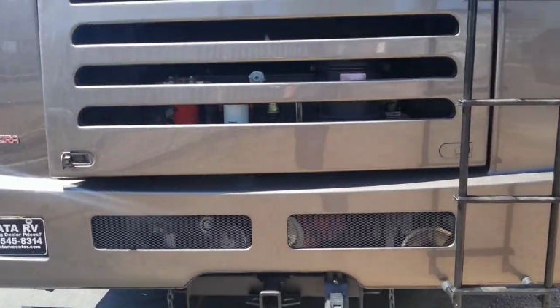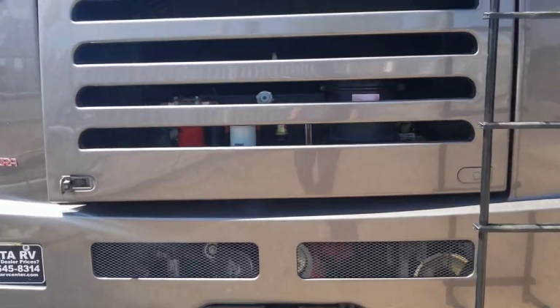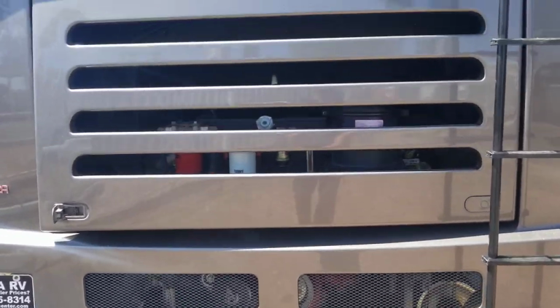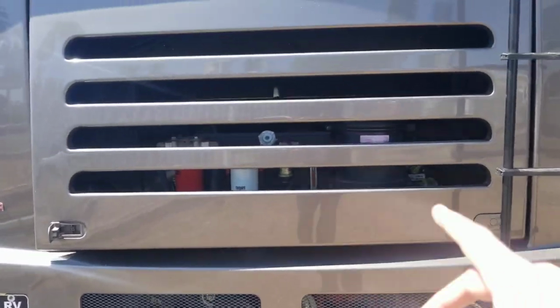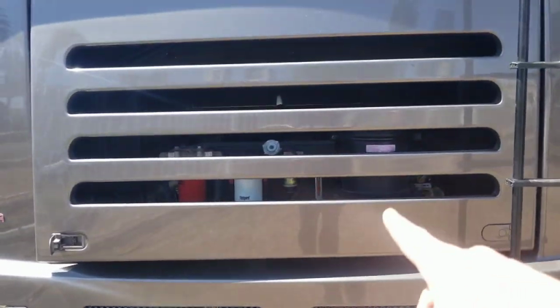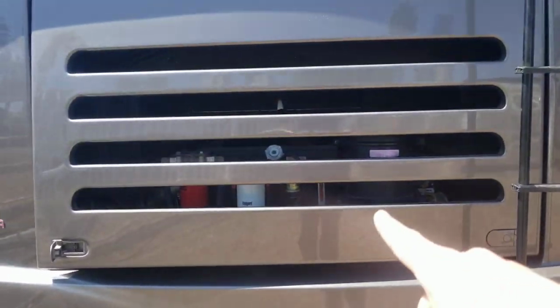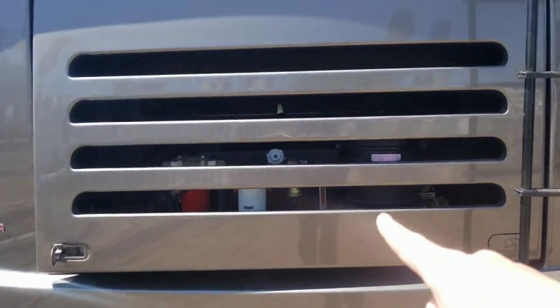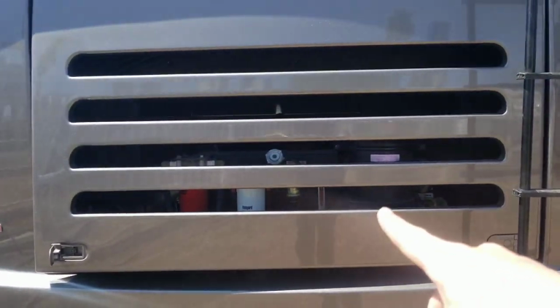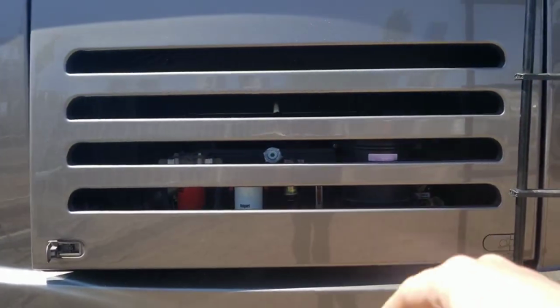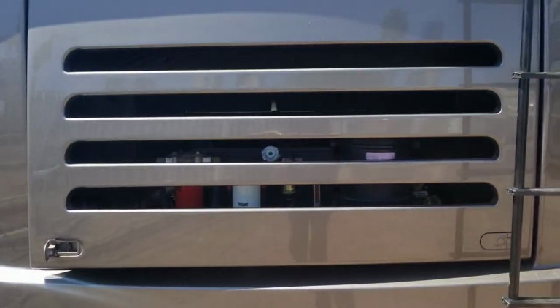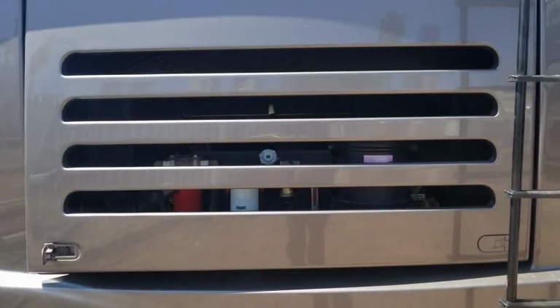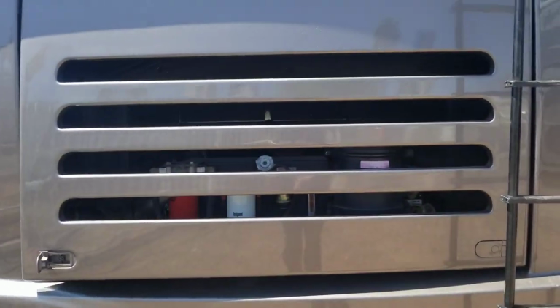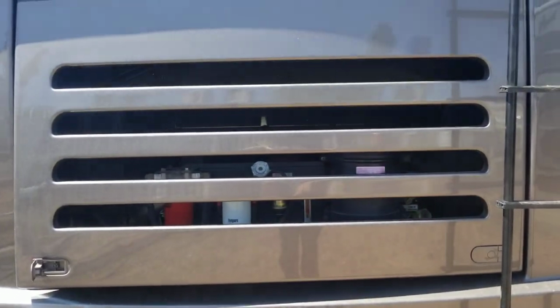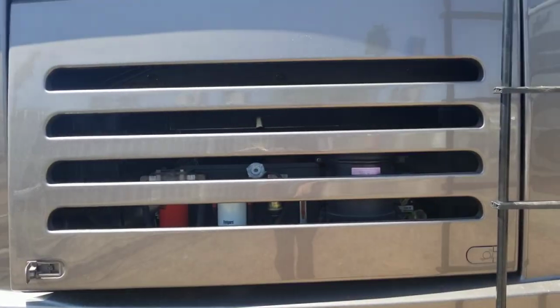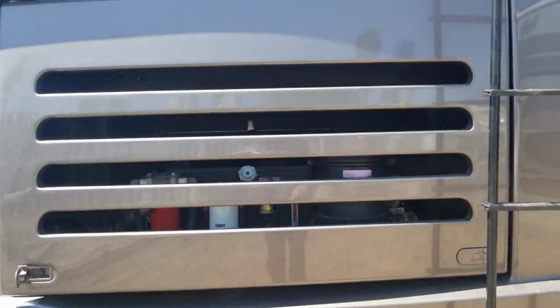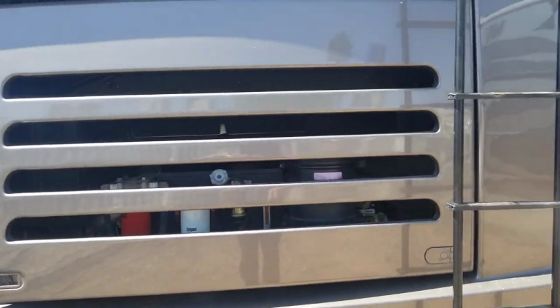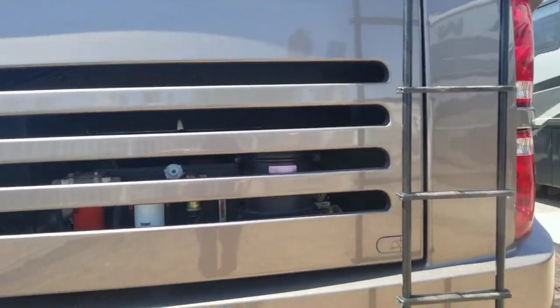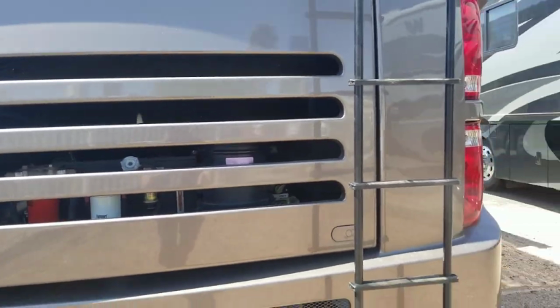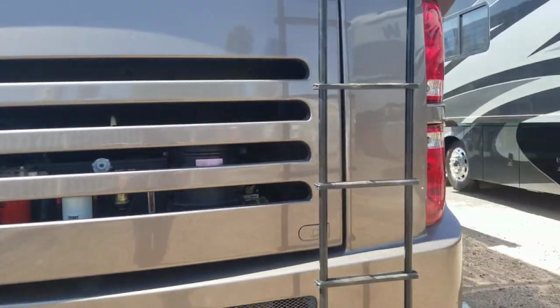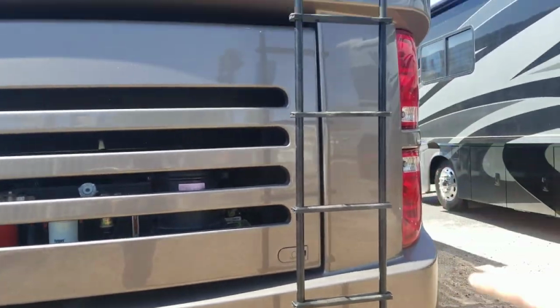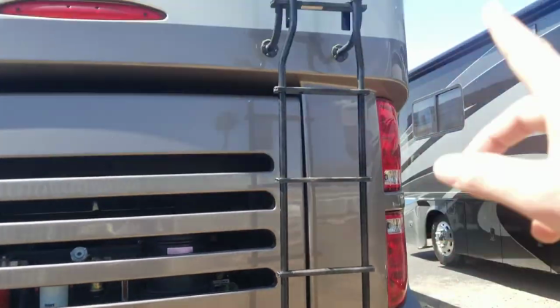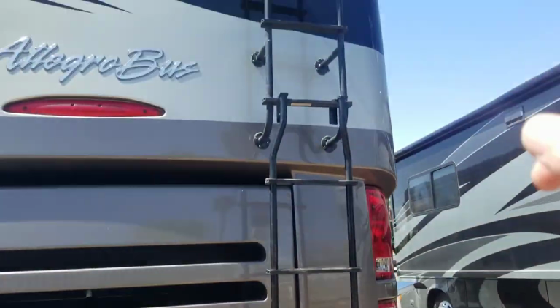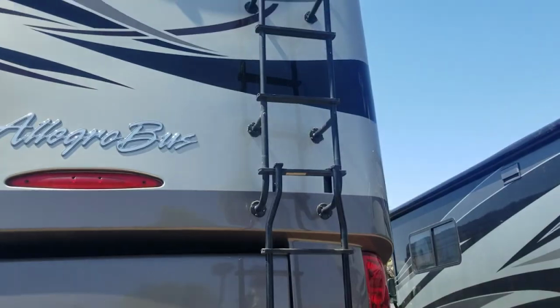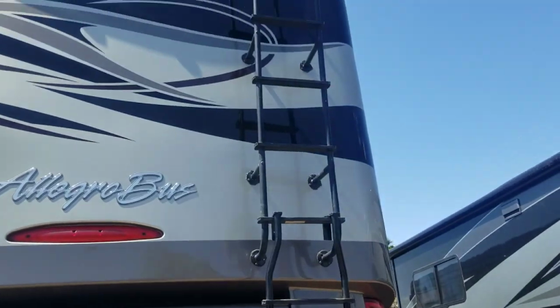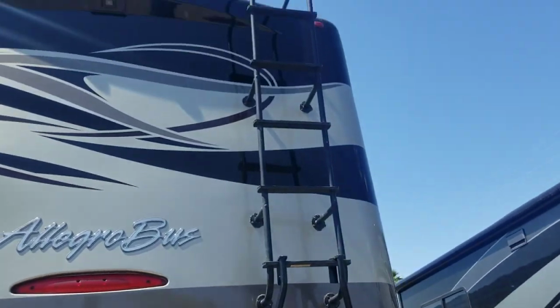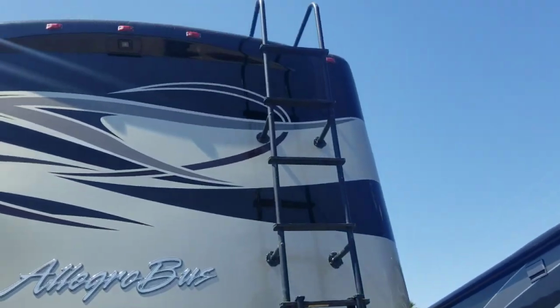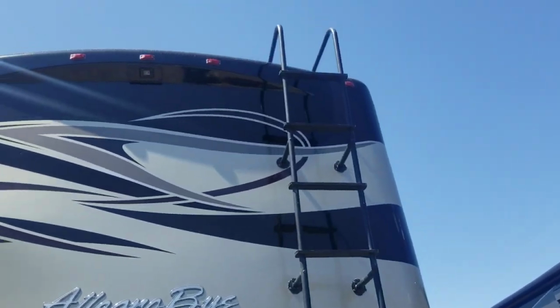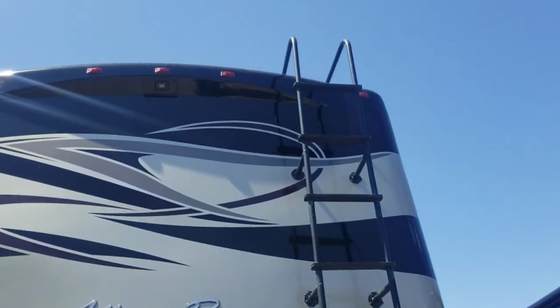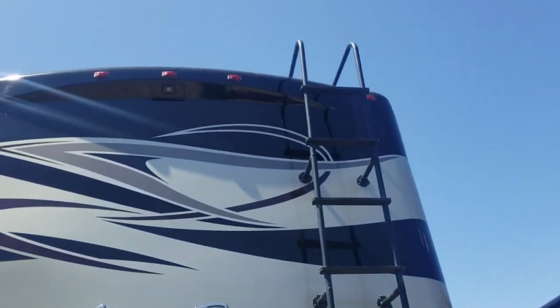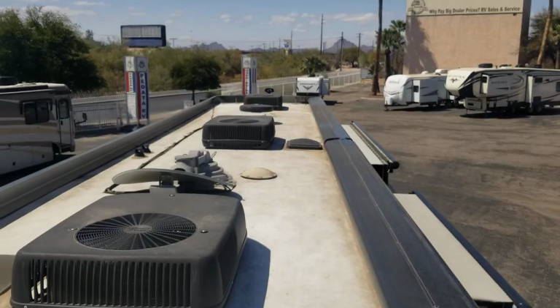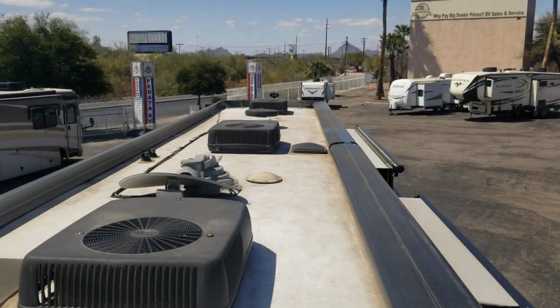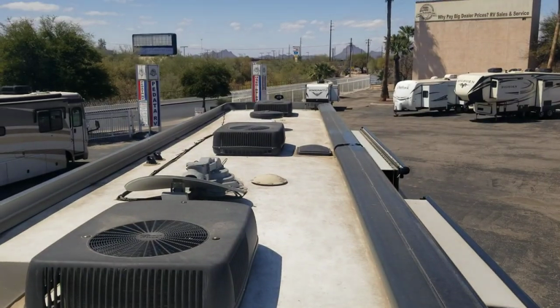On the rear, there's quite a ladder up to the top. You need a 13-foot garage to store this thing comfortably. There's a 10,000-pound hitch on the back with a seven-pin connector. It is a side radiator. Let's jump up the ladder and see what's up there.